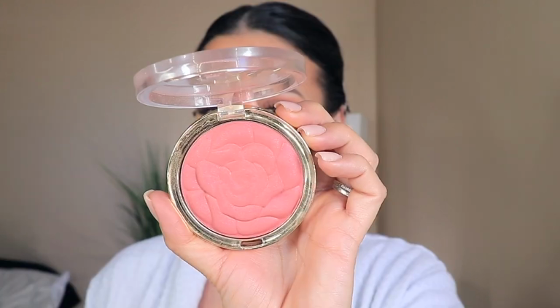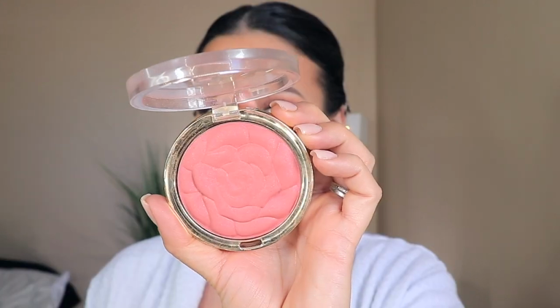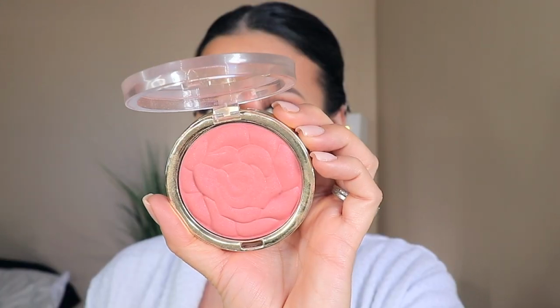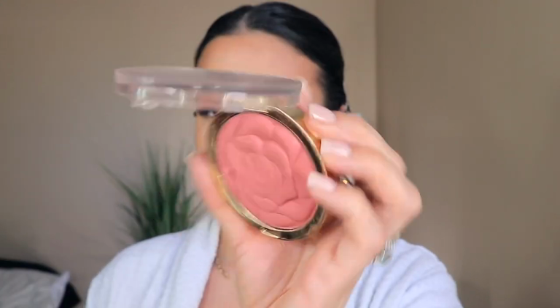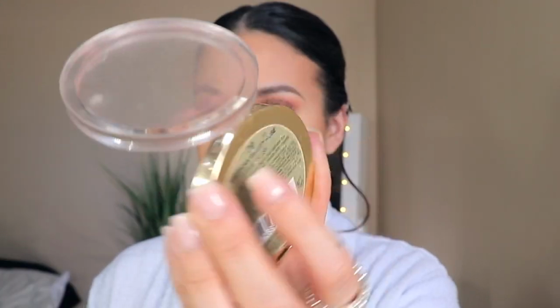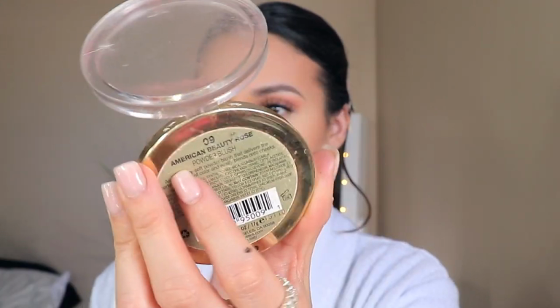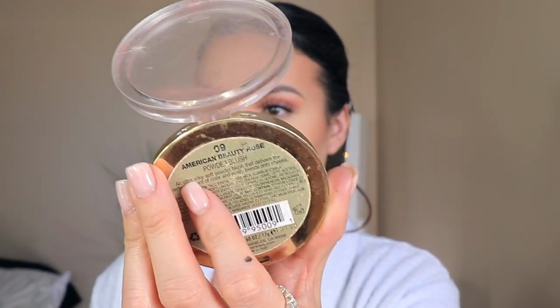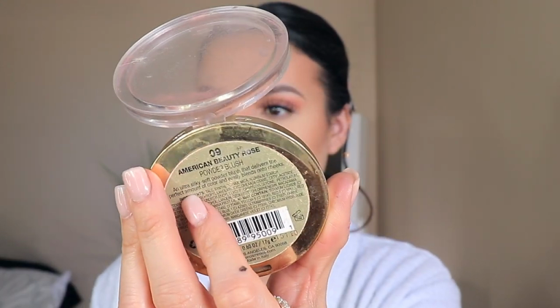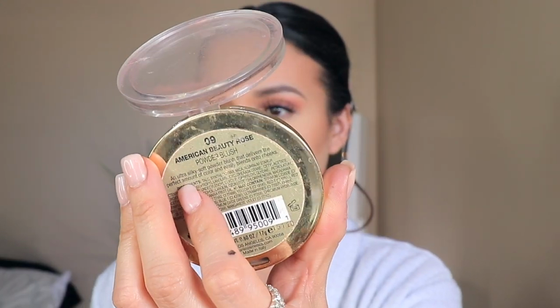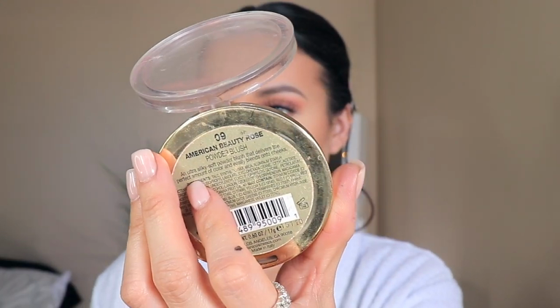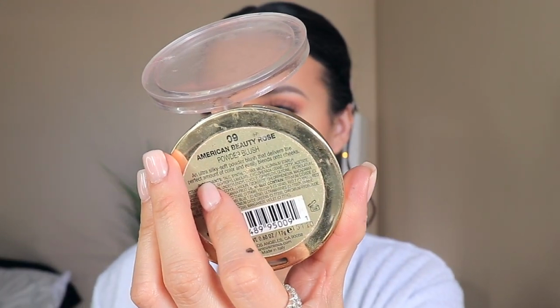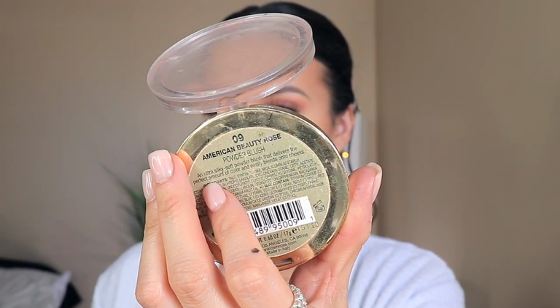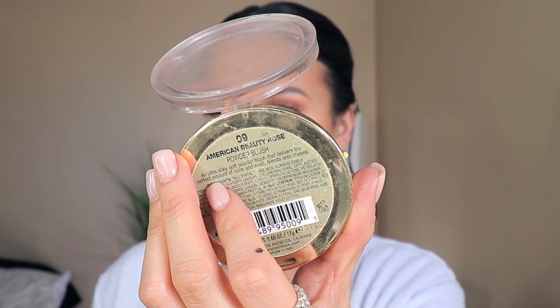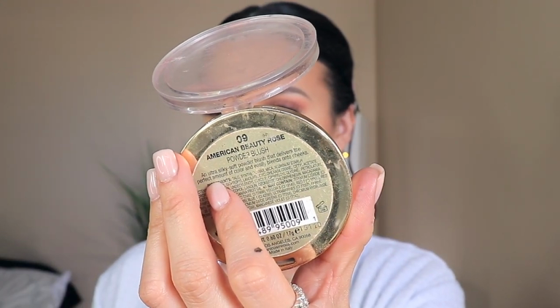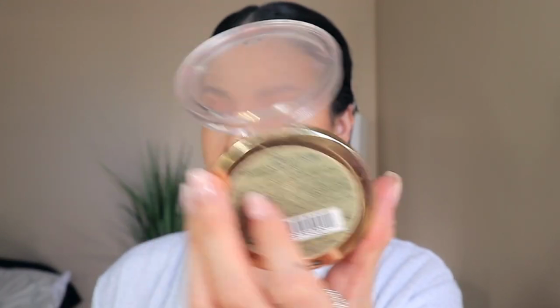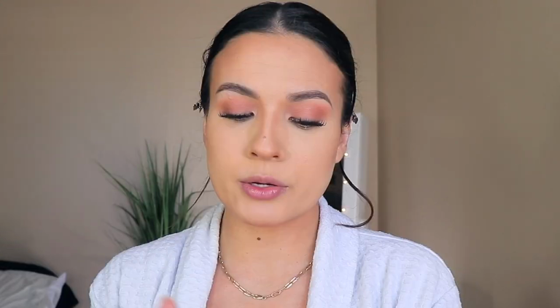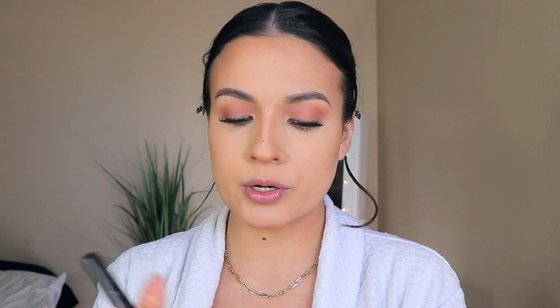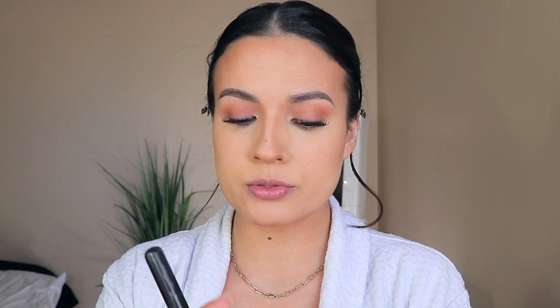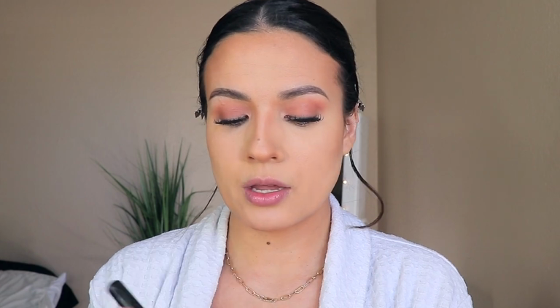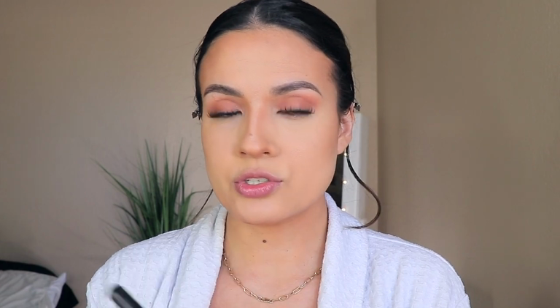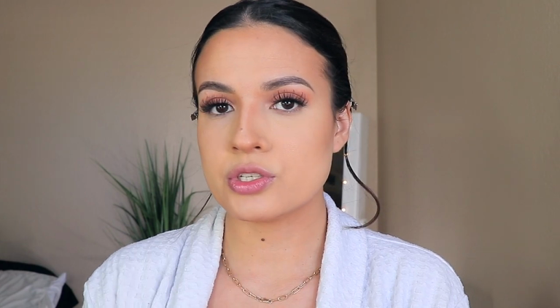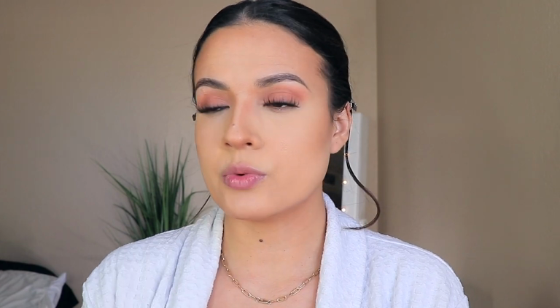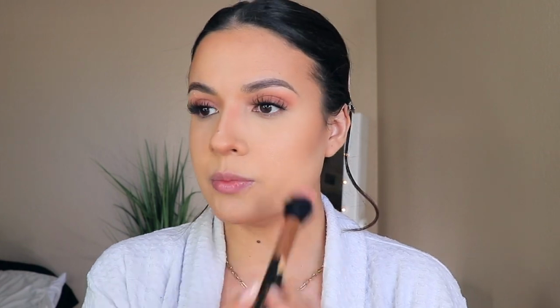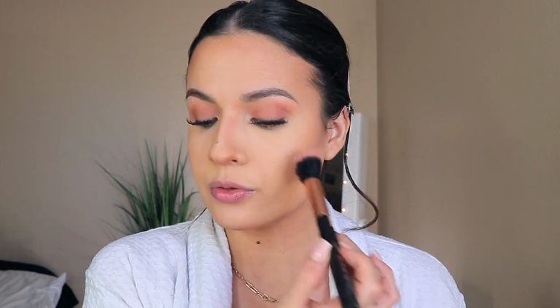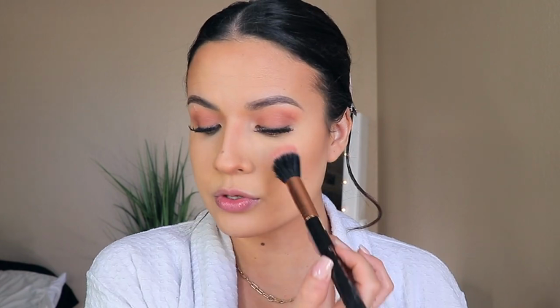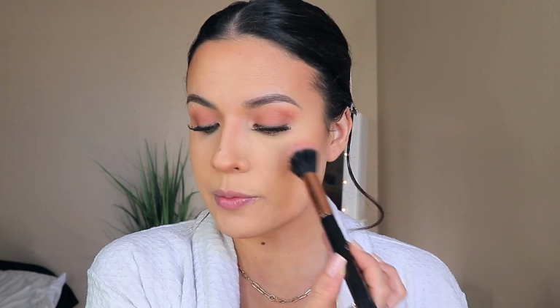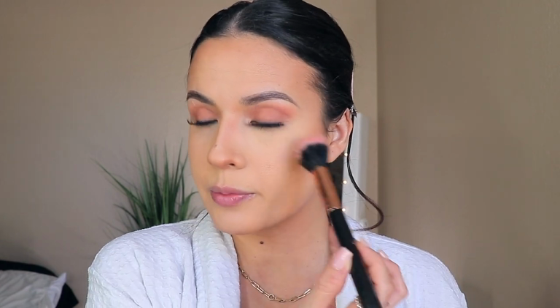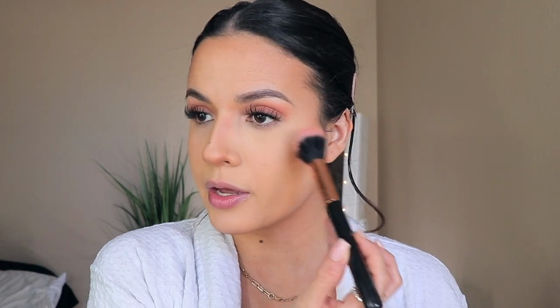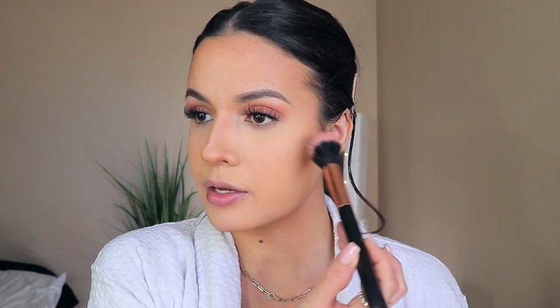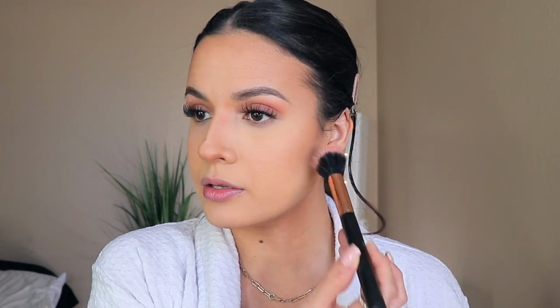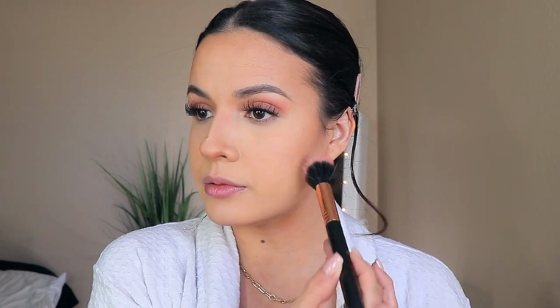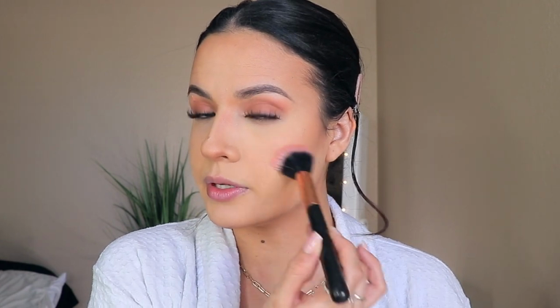For blush, I have been loving this blush by Milani — this one is in American Beauty Rose. It's just really beautiful. I'm going to apply a little bit.